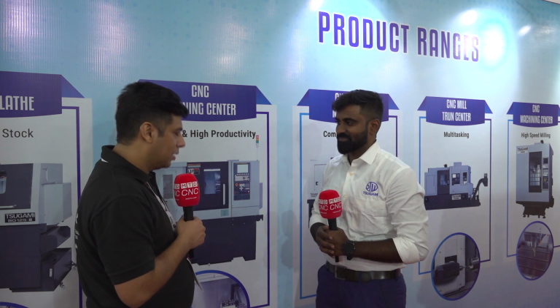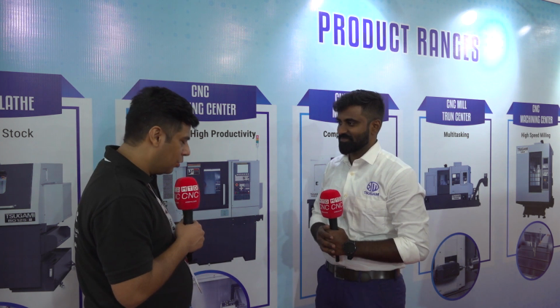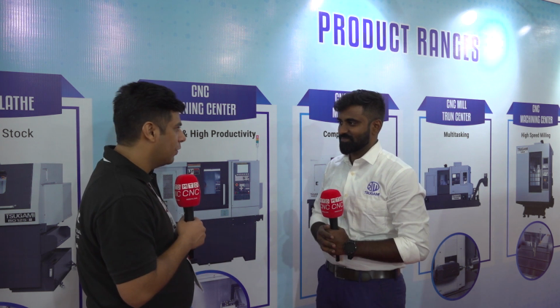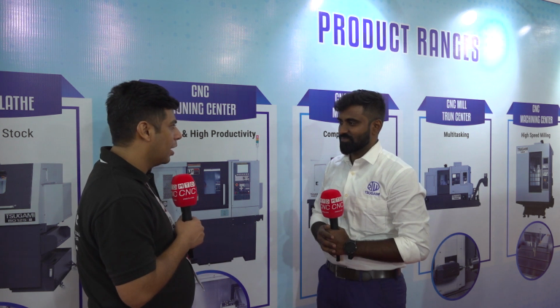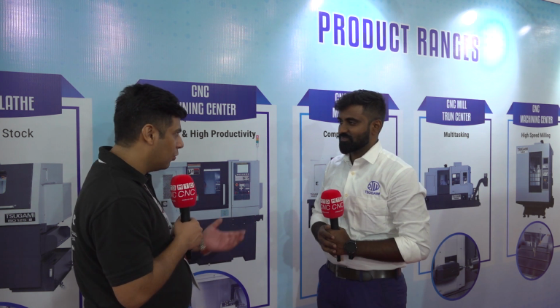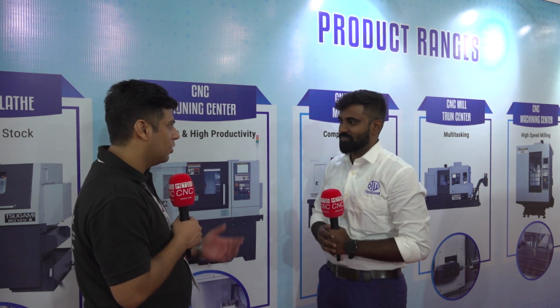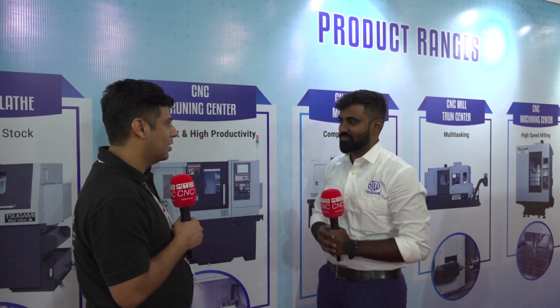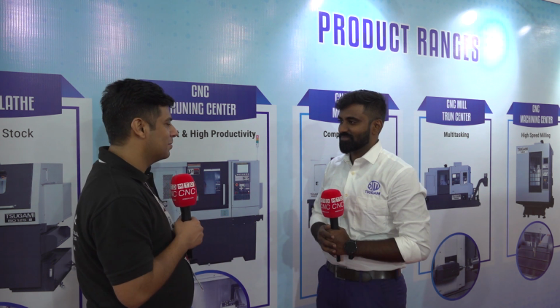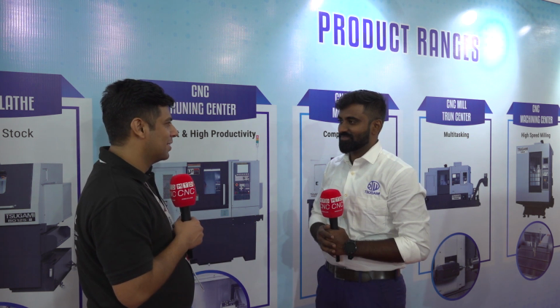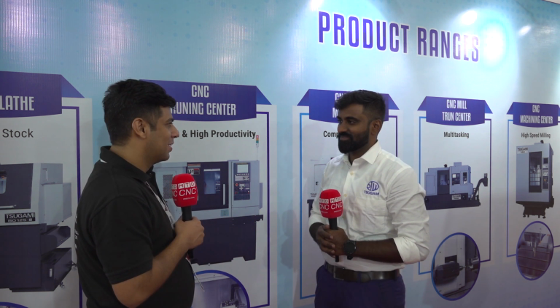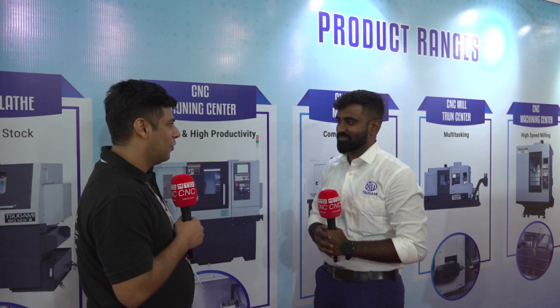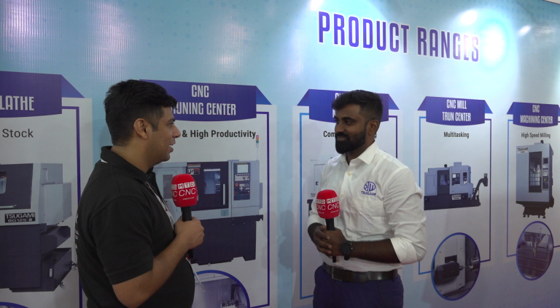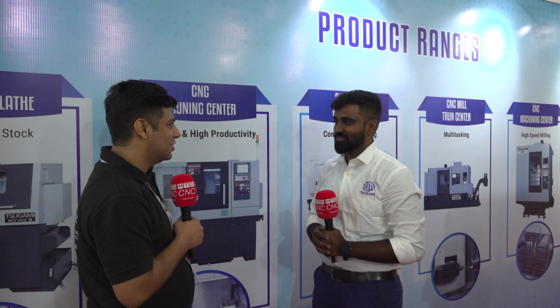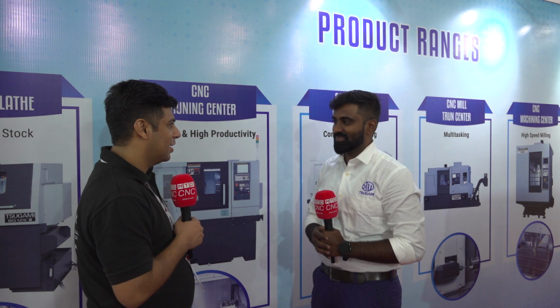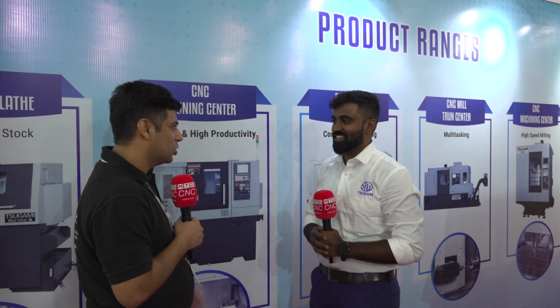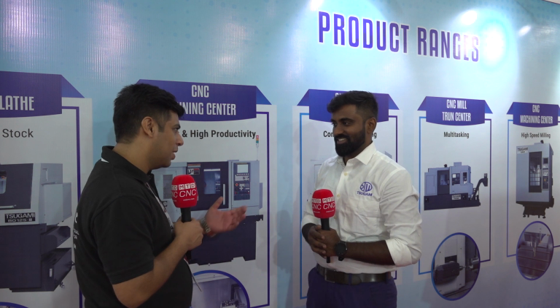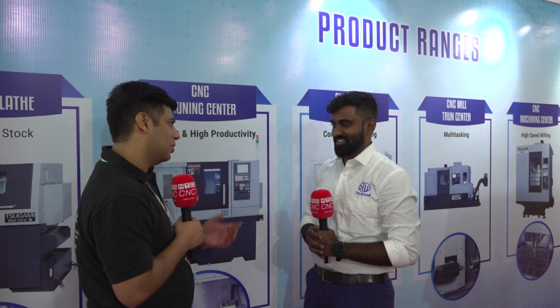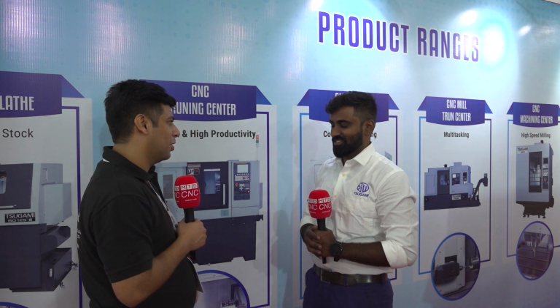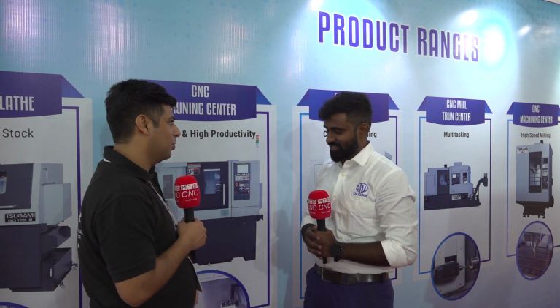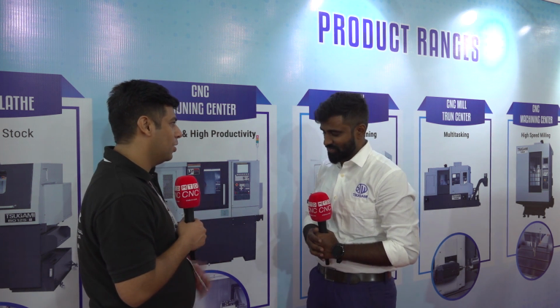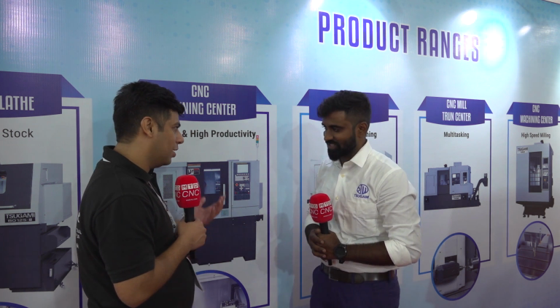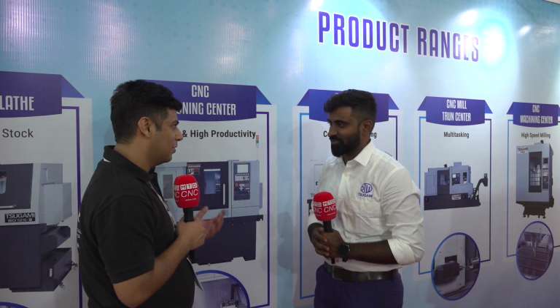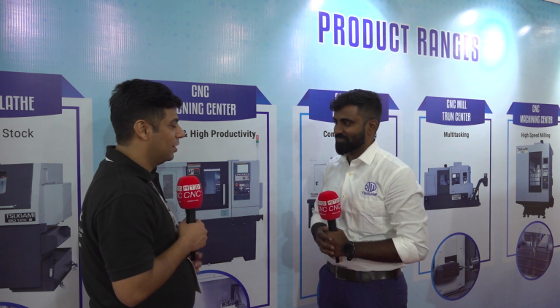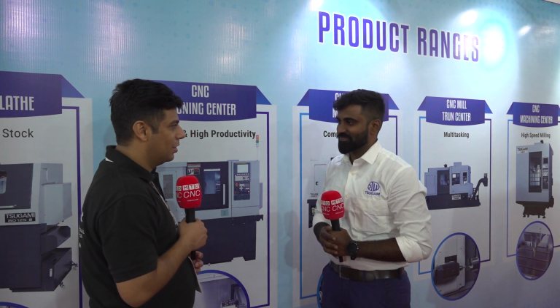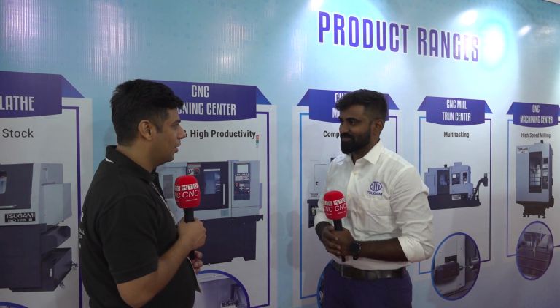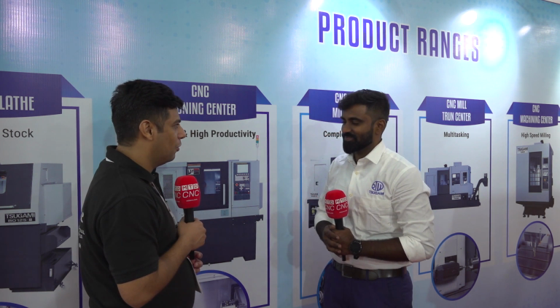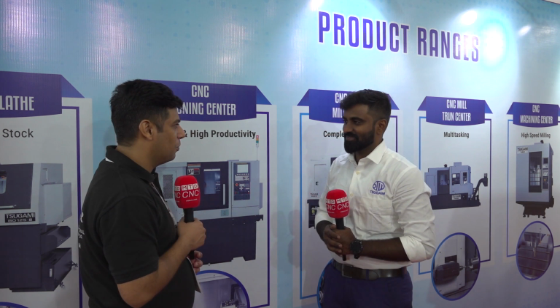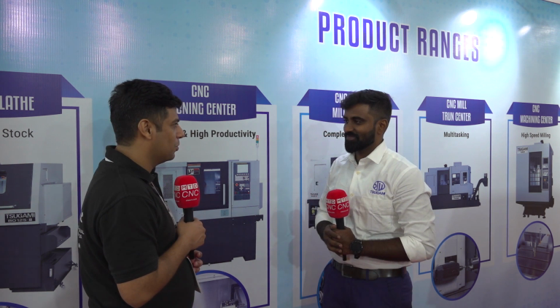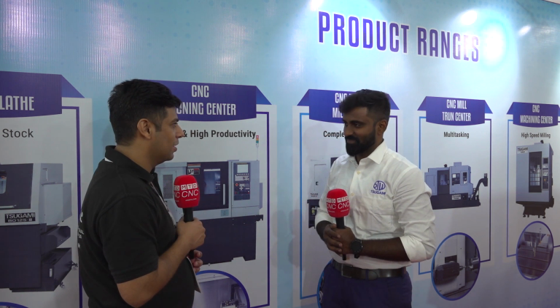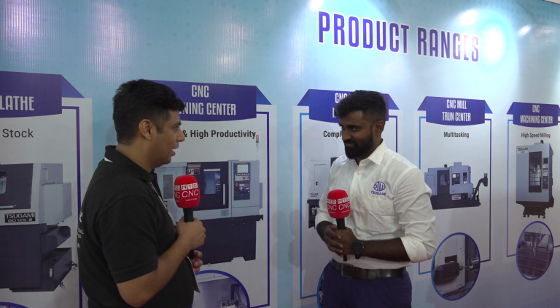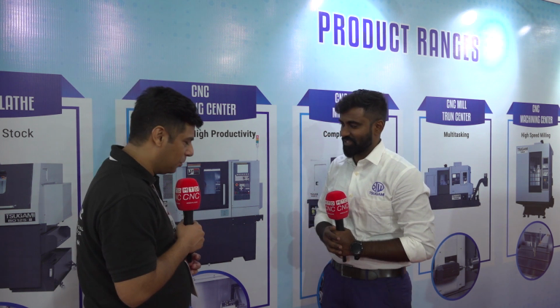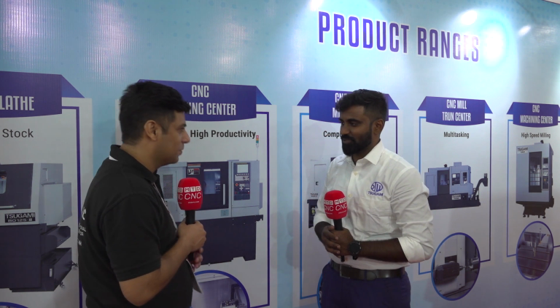Thank you Ravi, thank you for inviting us here, it was a pleasure talking to you. Yes sir, thank you — we learned a lot from you today. Thank you.